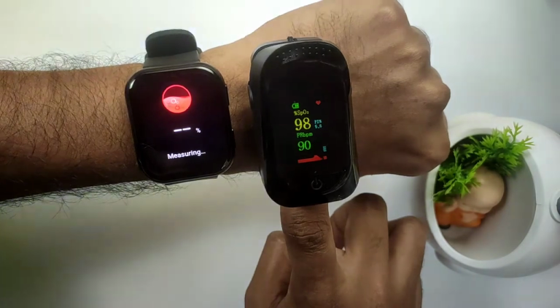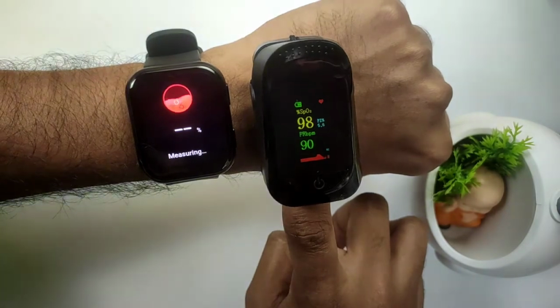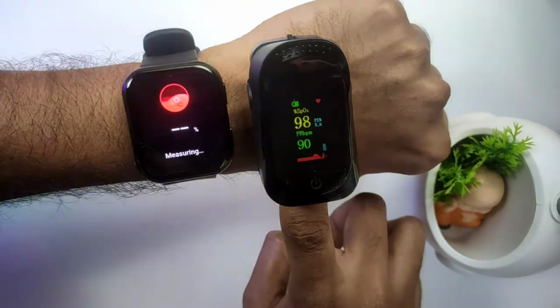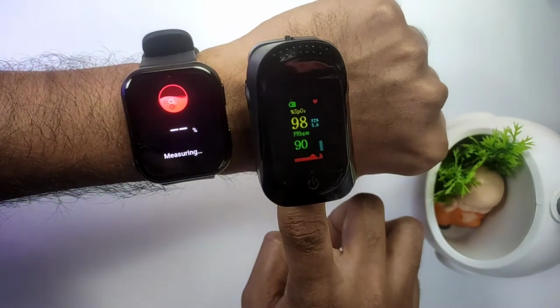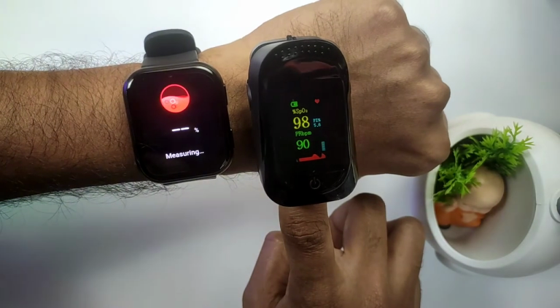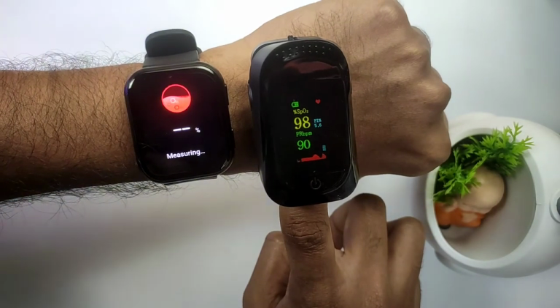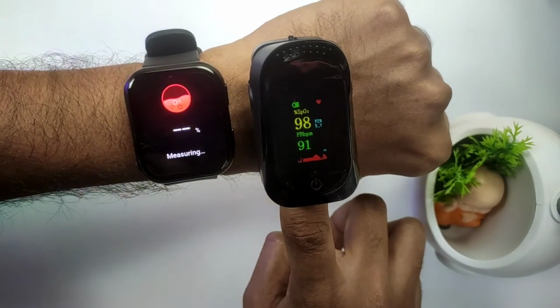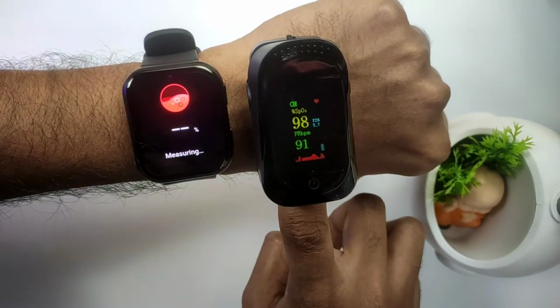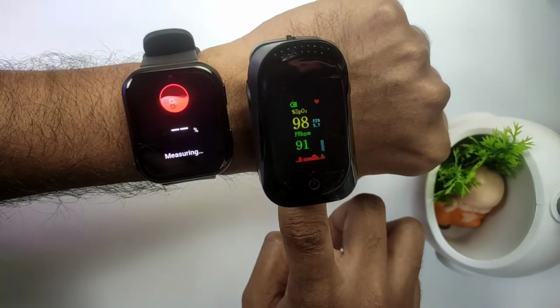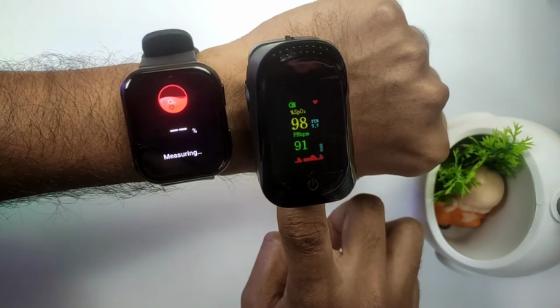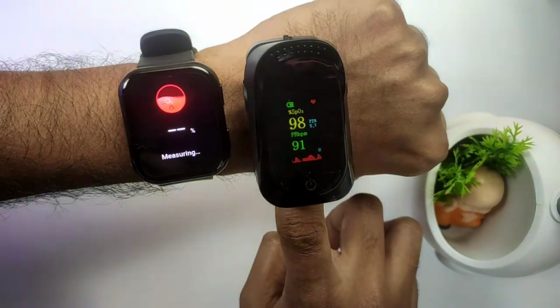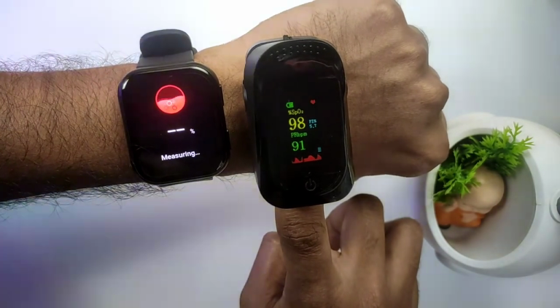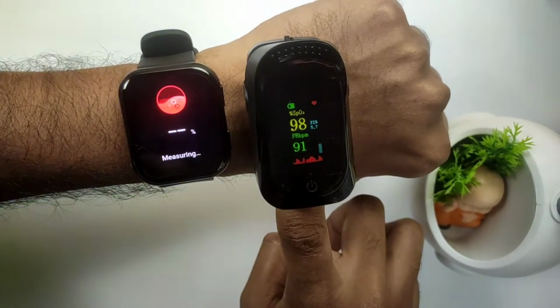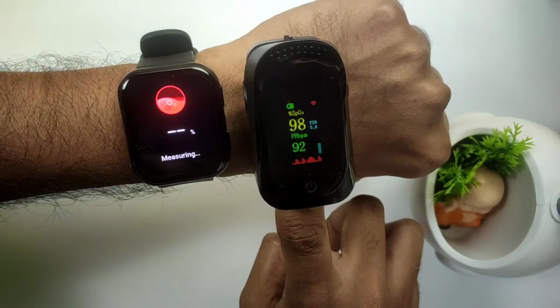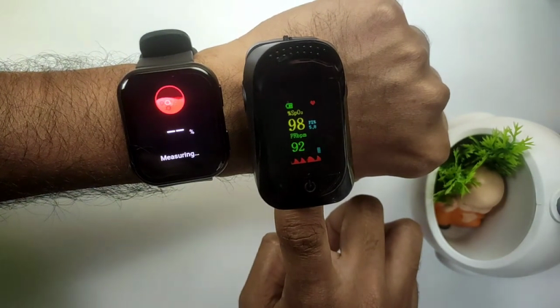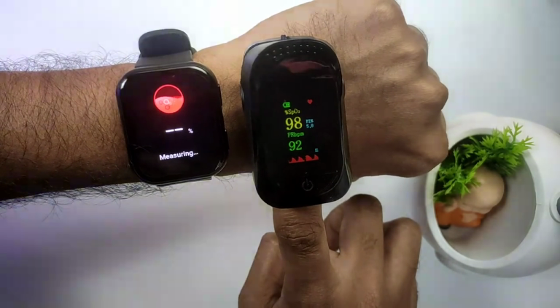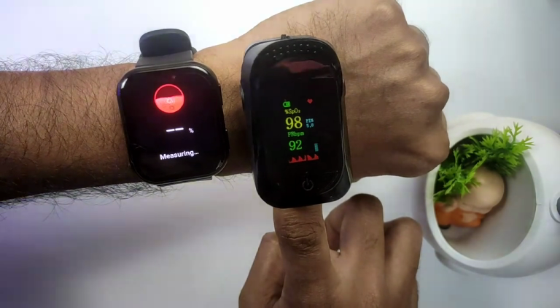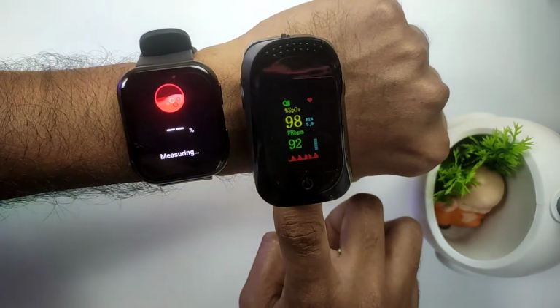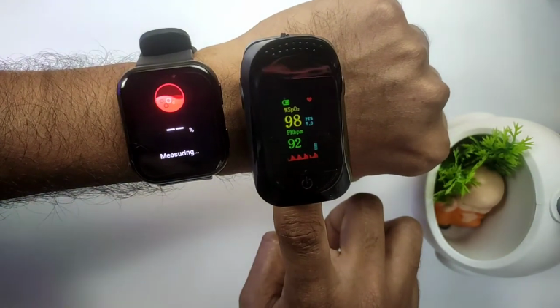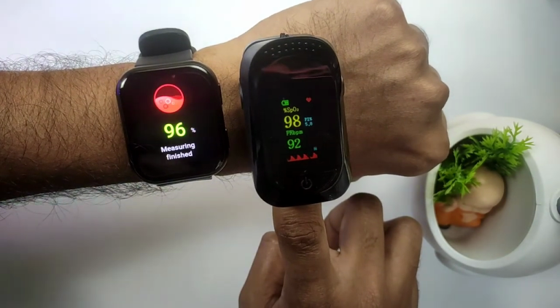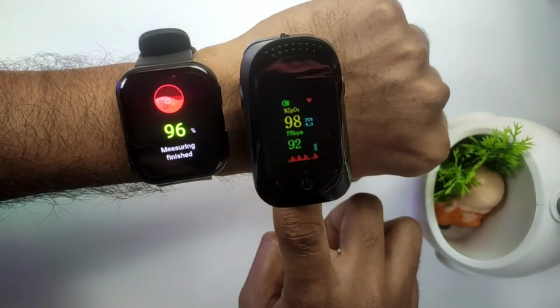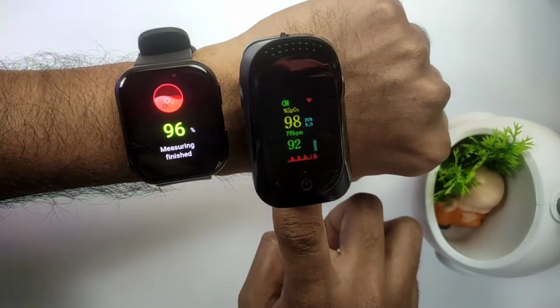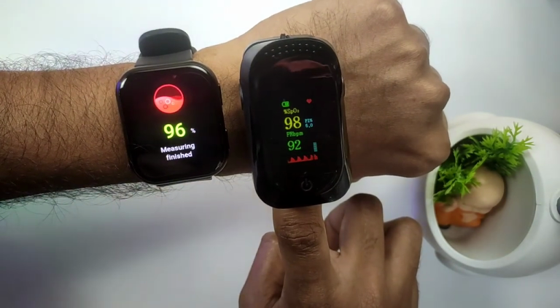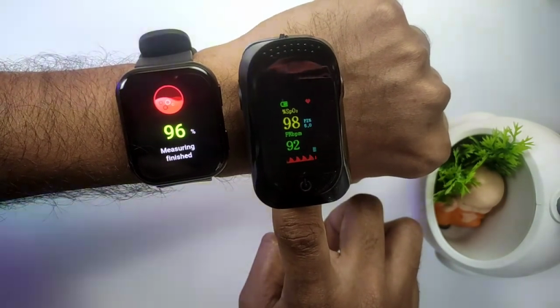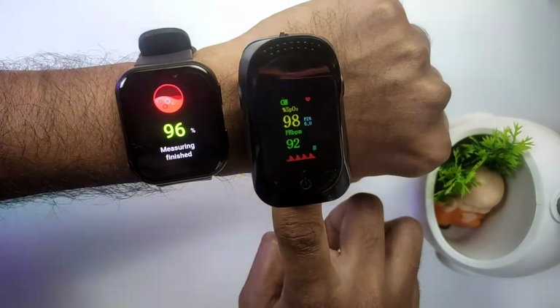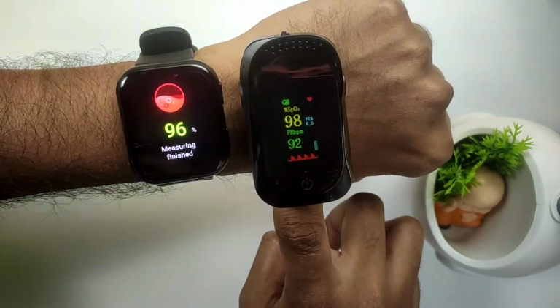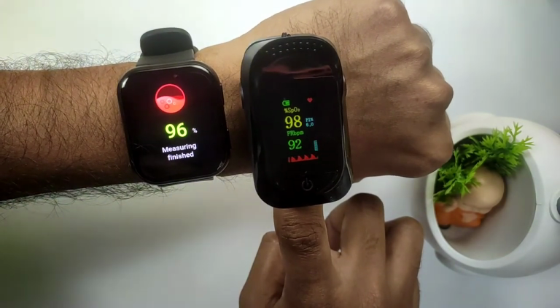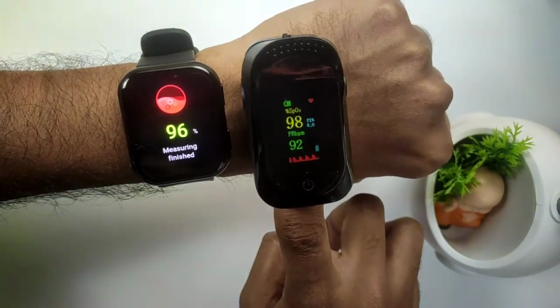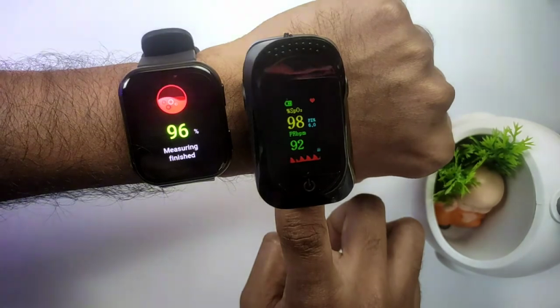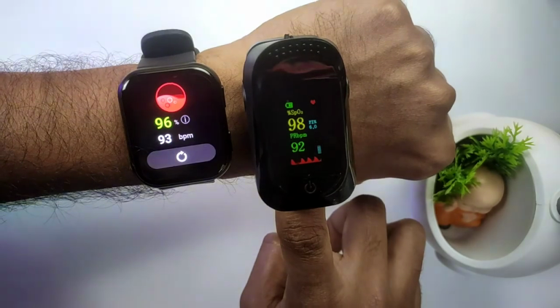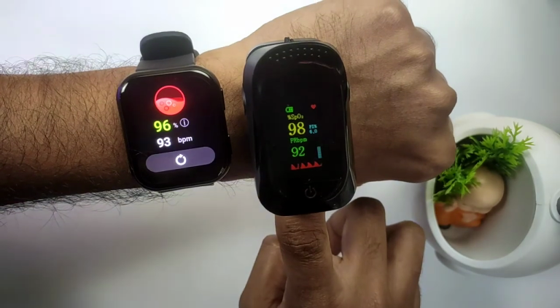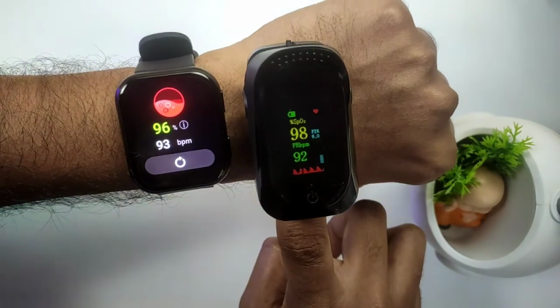In the oximeter it's 98%, and in the smartwatch it's 96%.